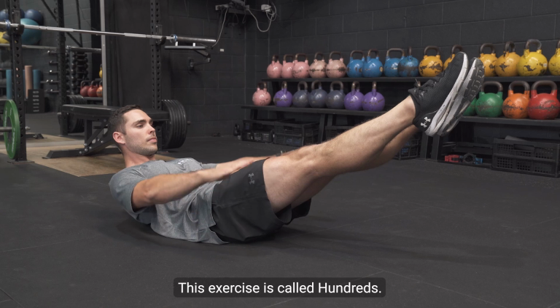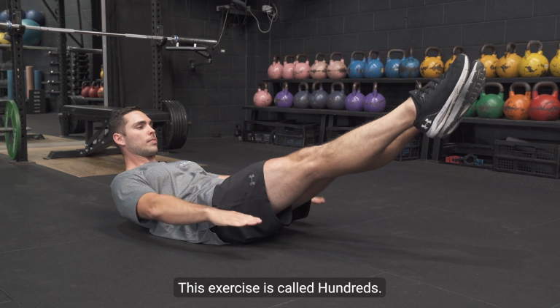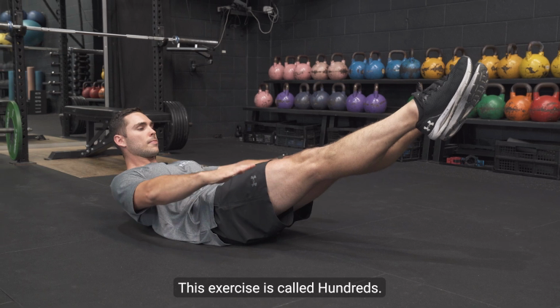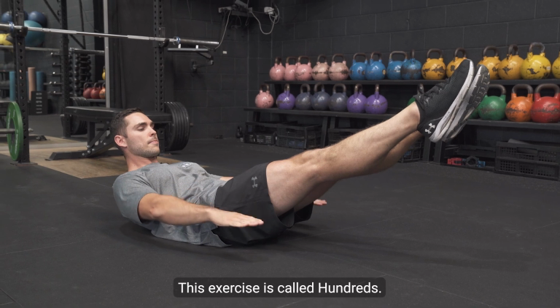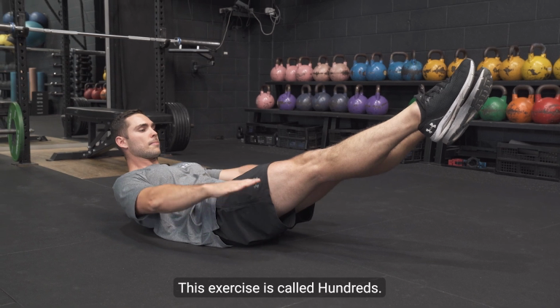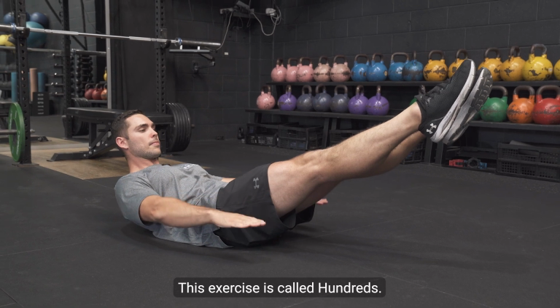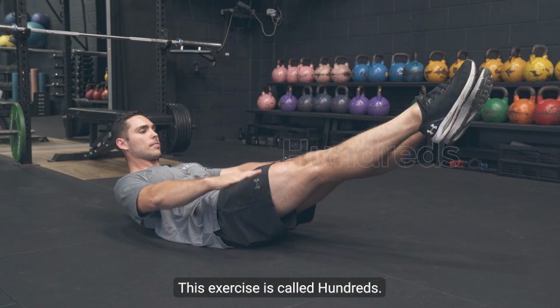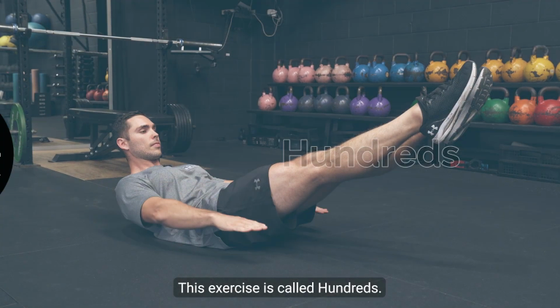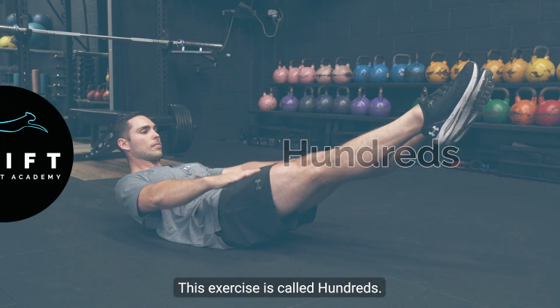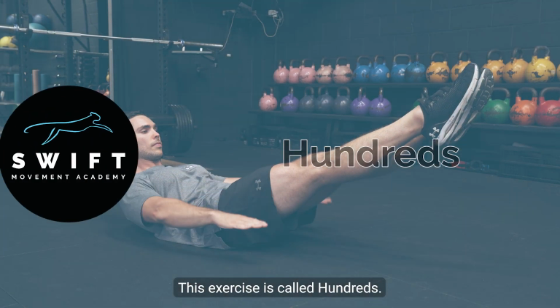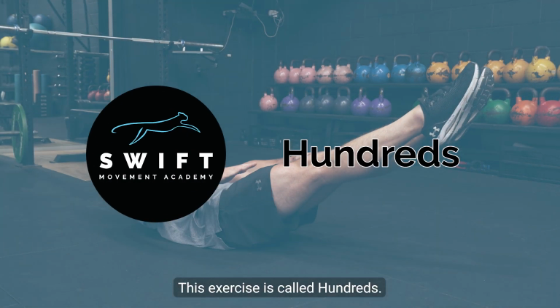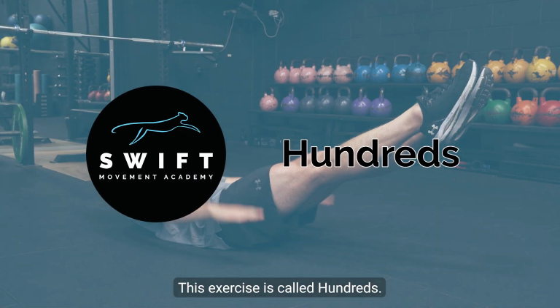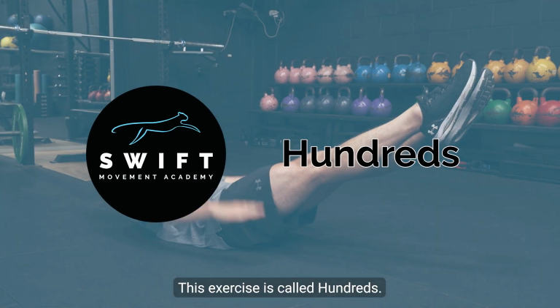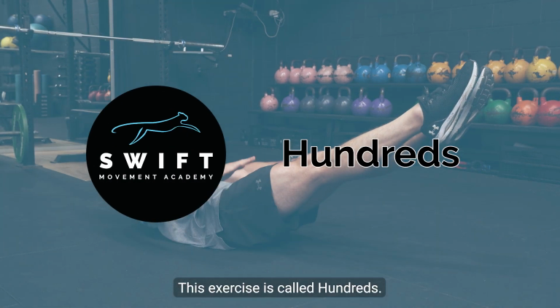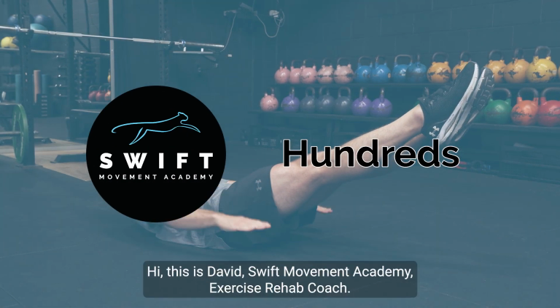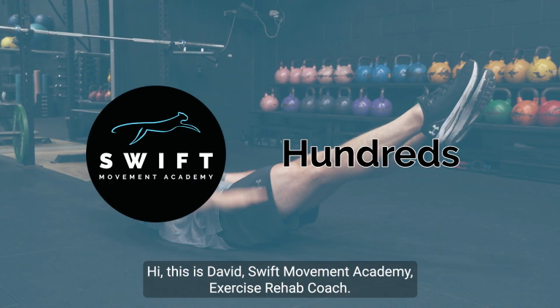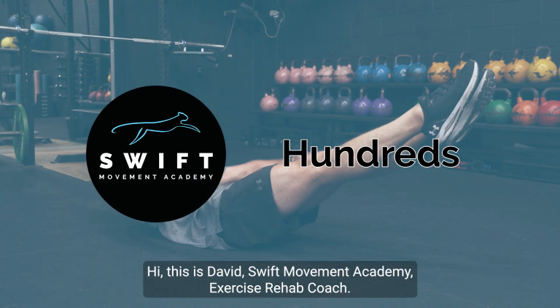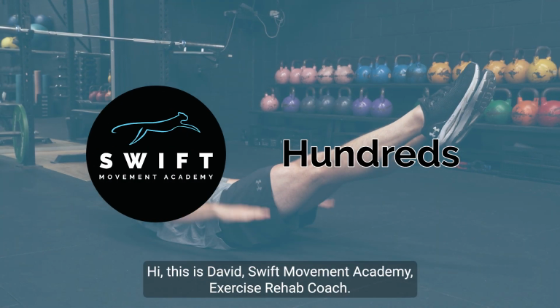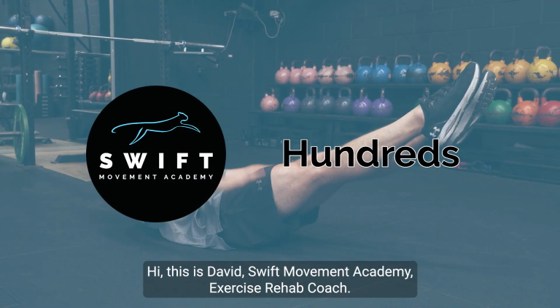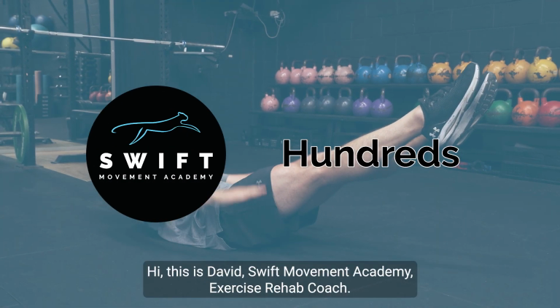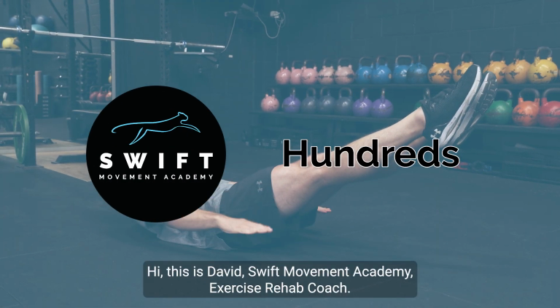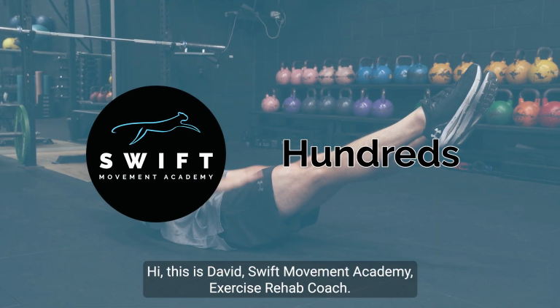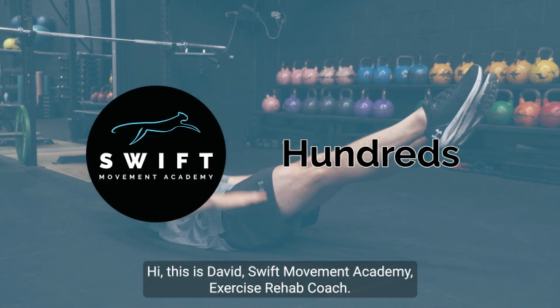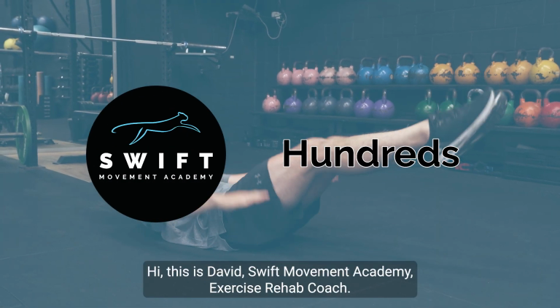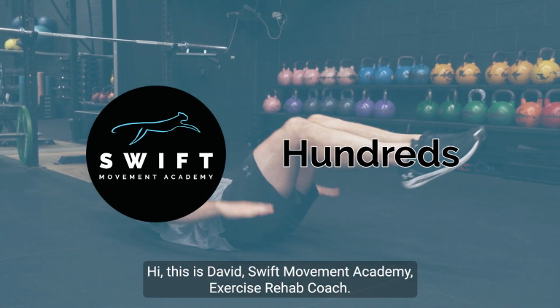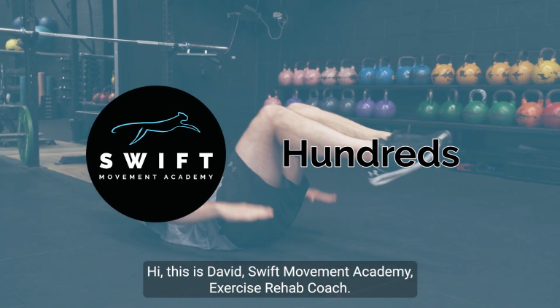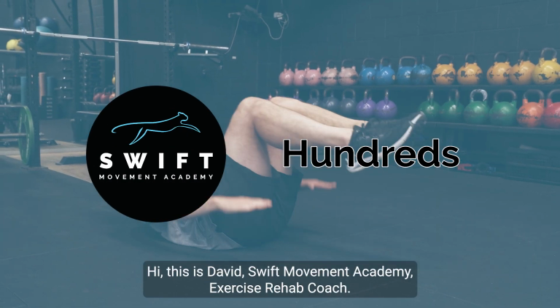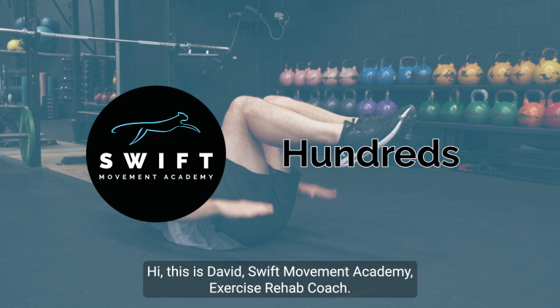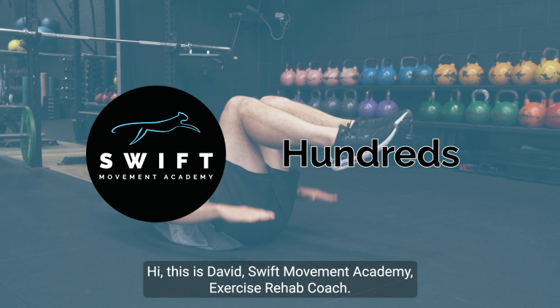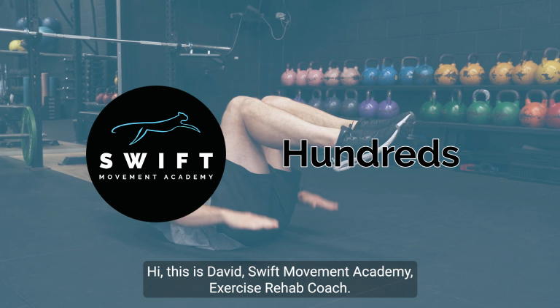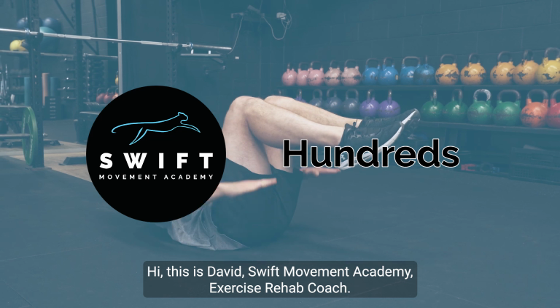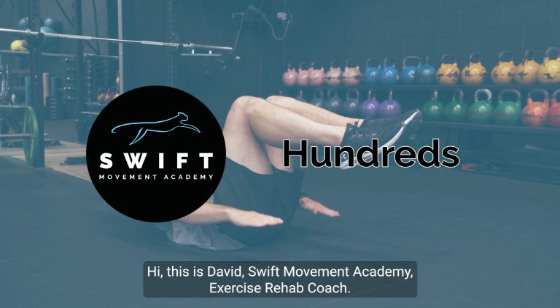This exercise is called Hundreds. Hi, this is David, Swift Movement Academy, Exercise Rehab Coach.